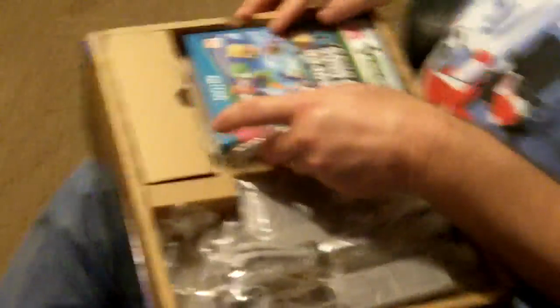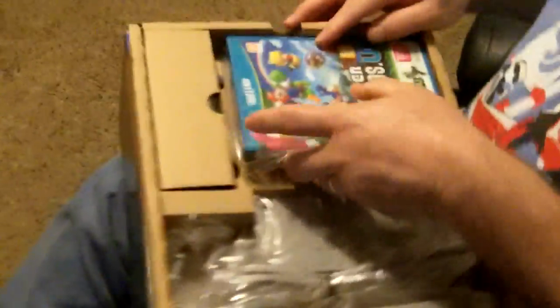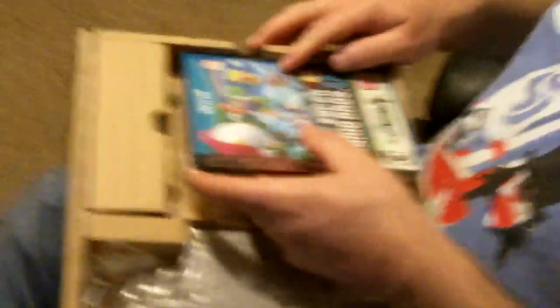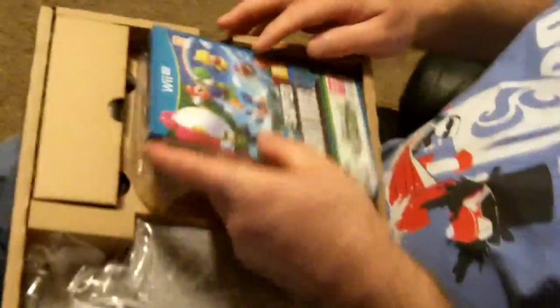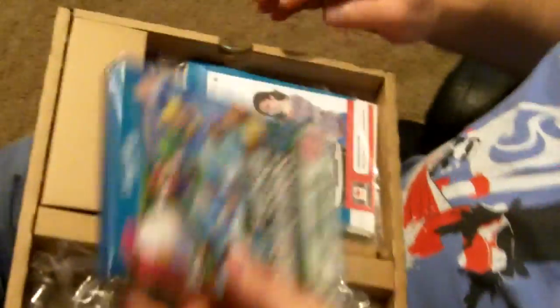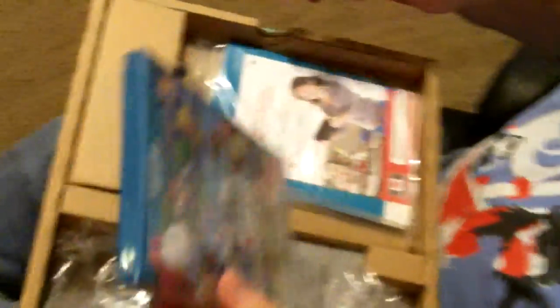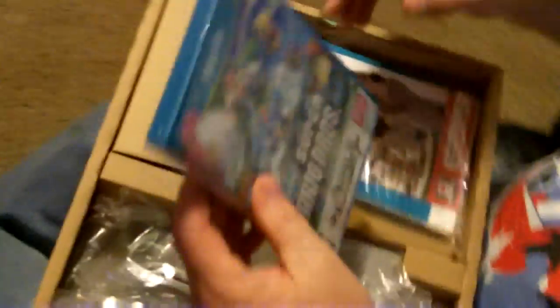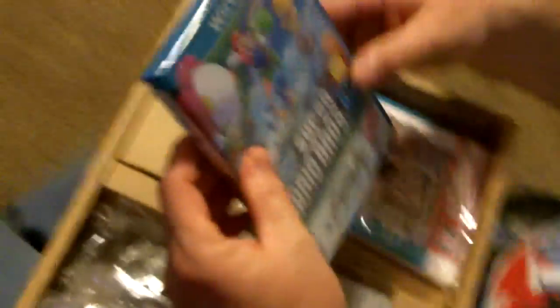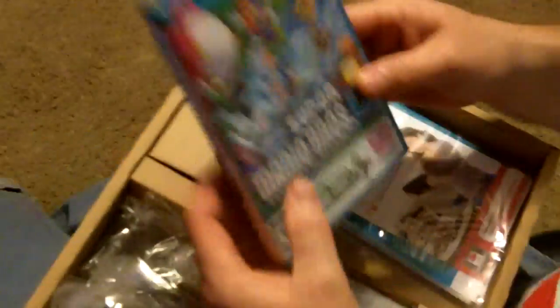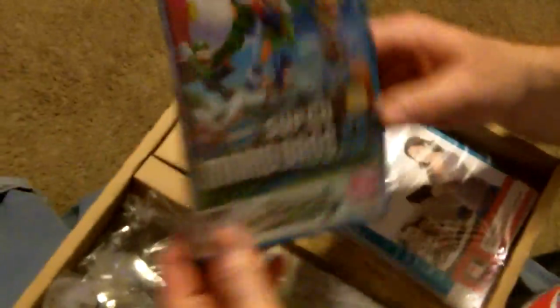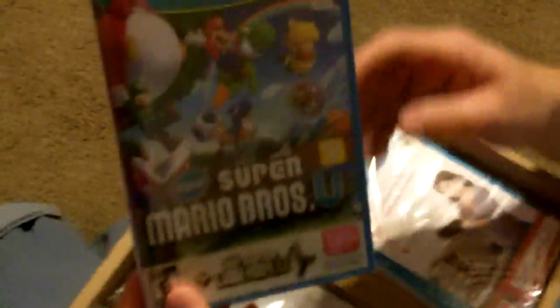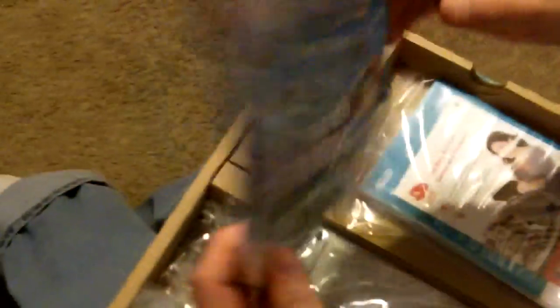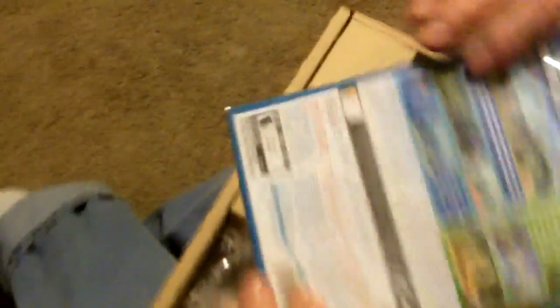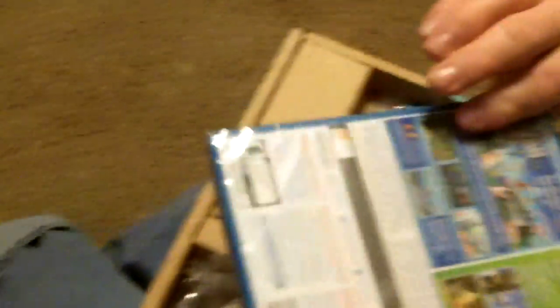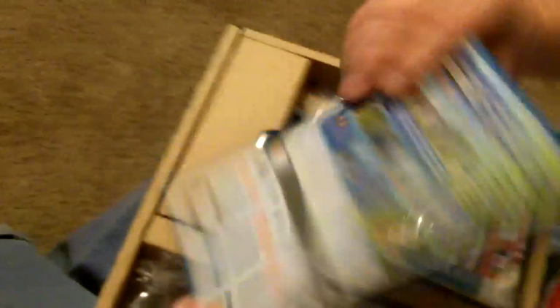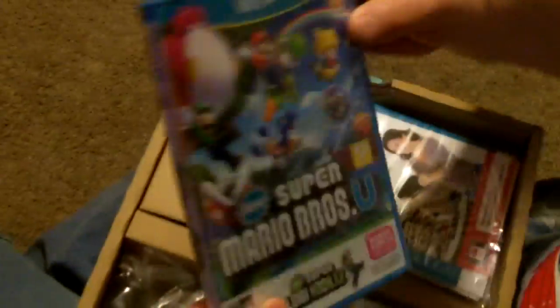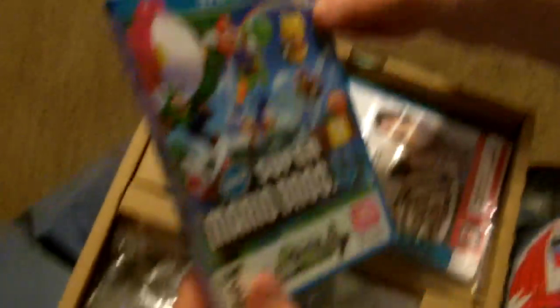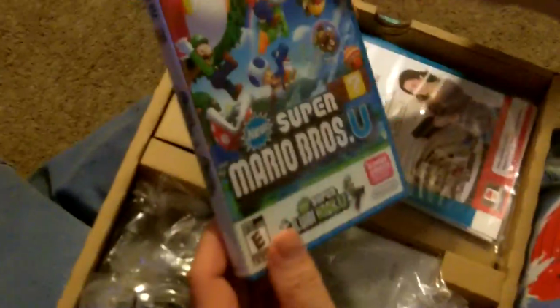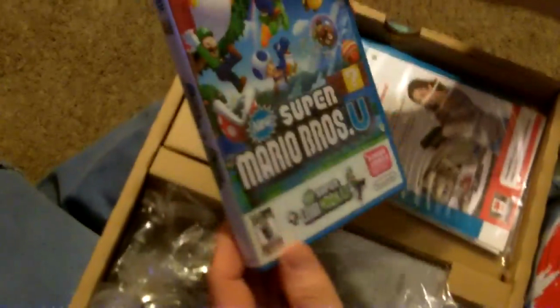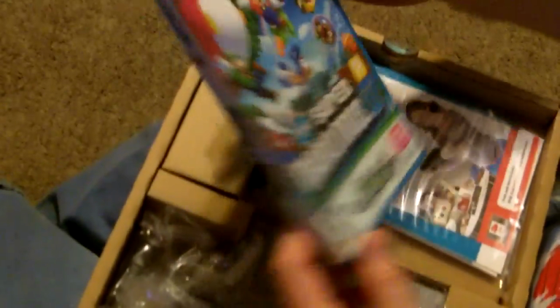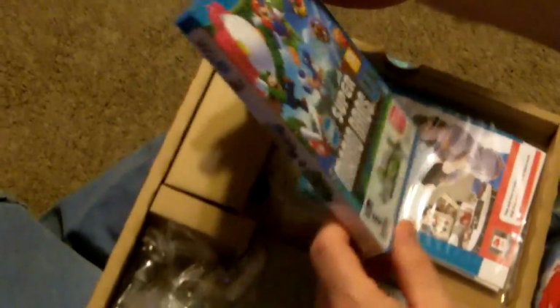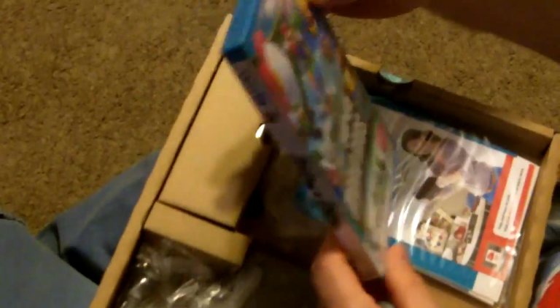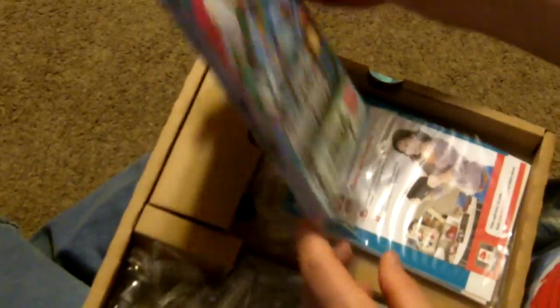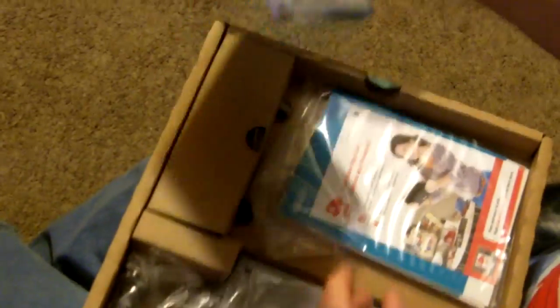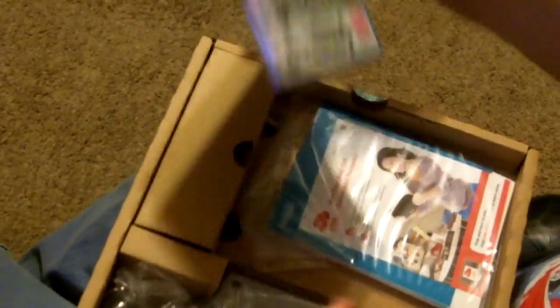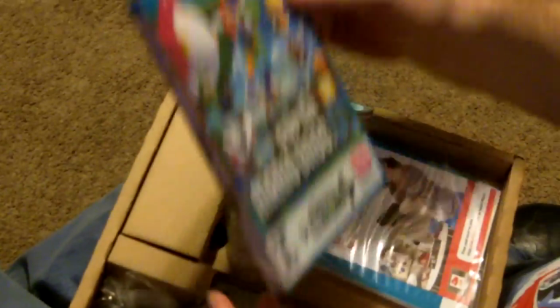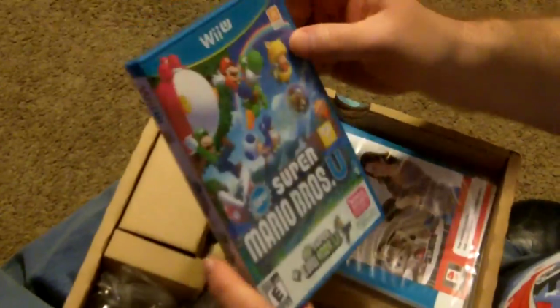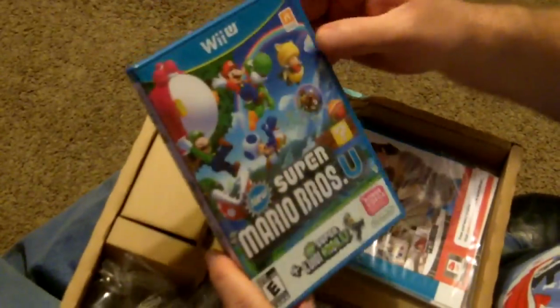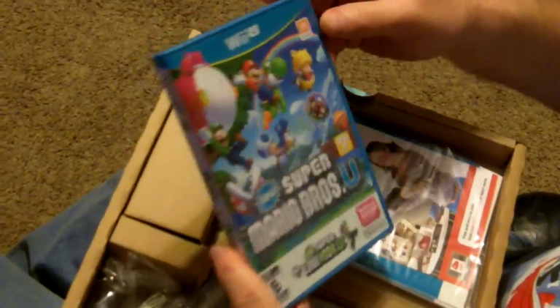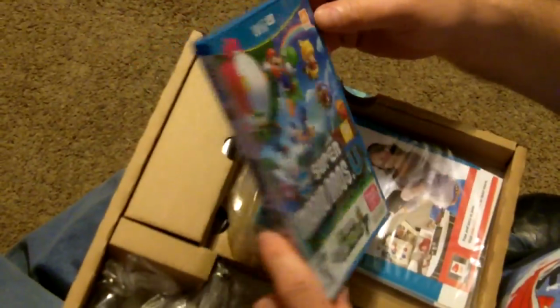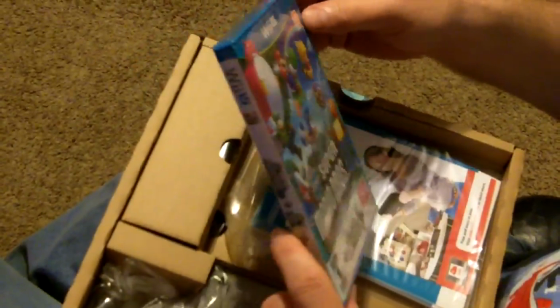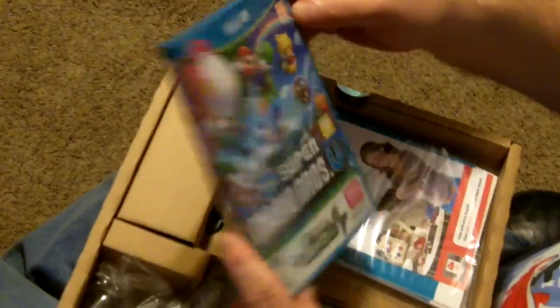It actually comes in an actual game case, which is really cool. I was worried about that.